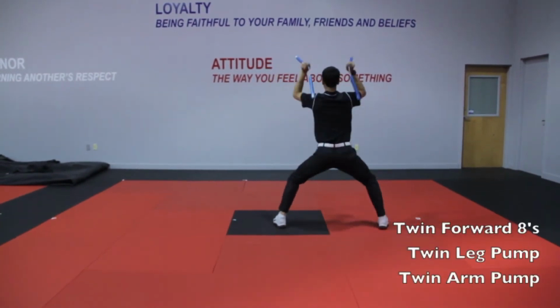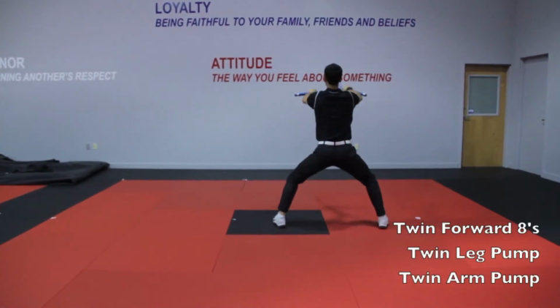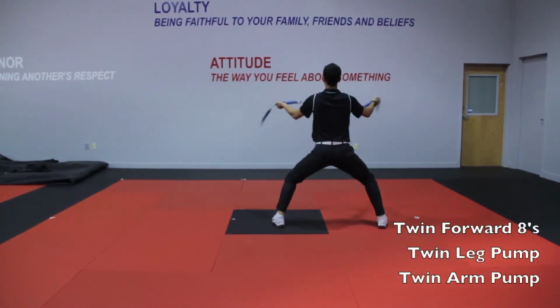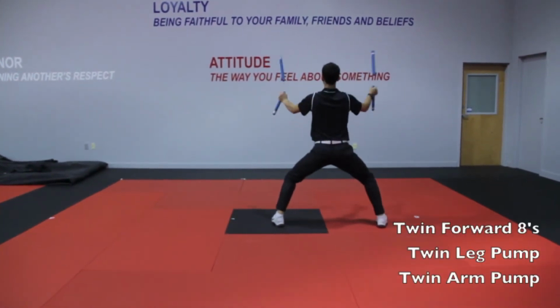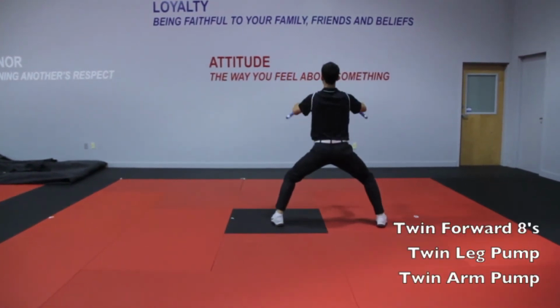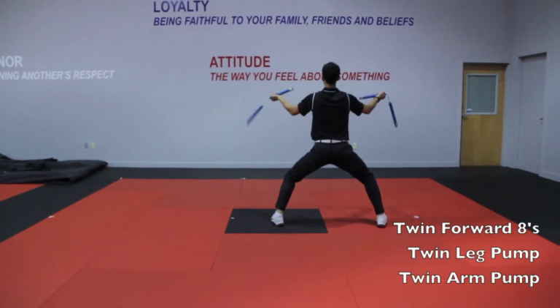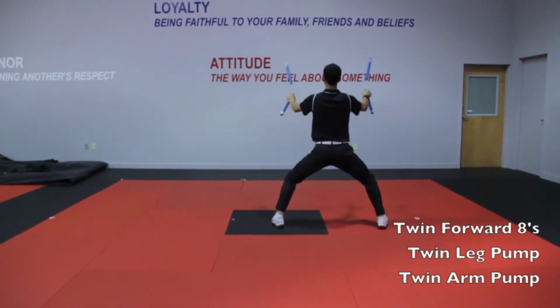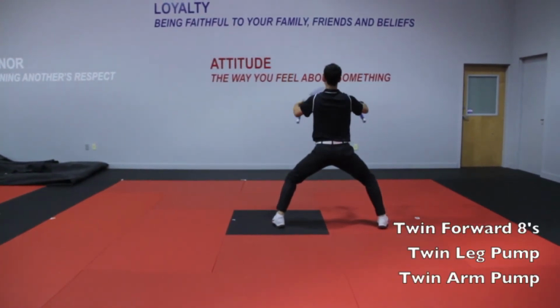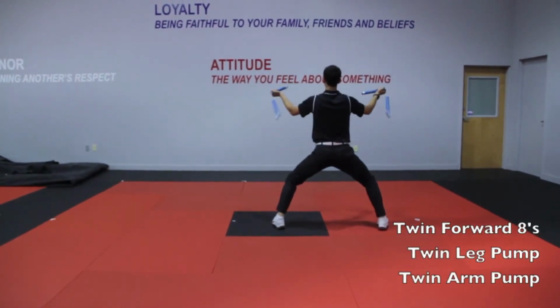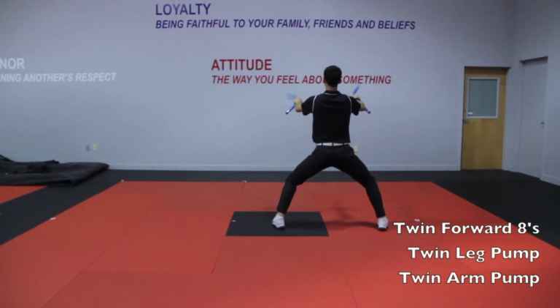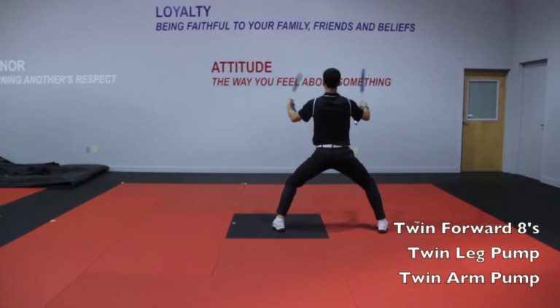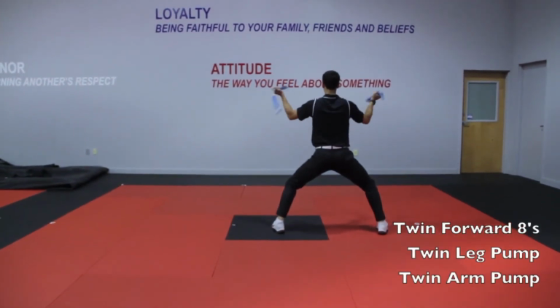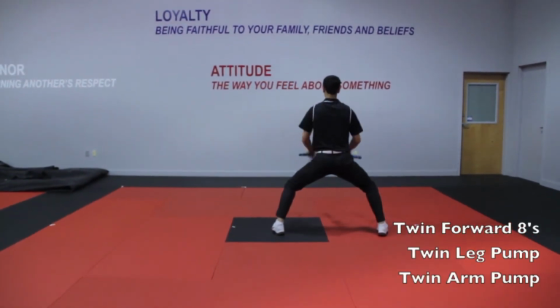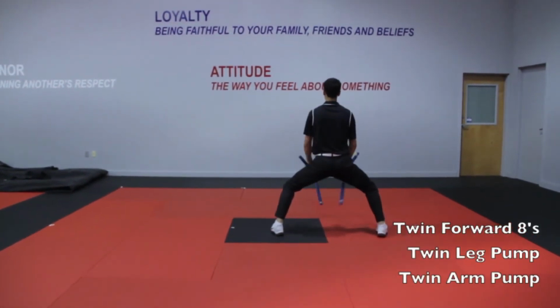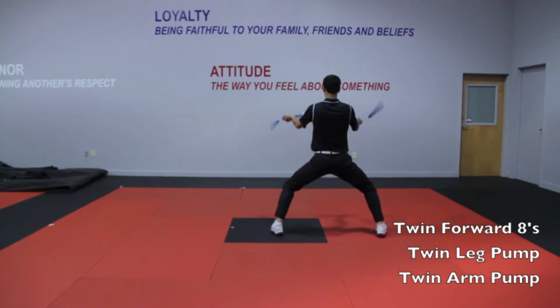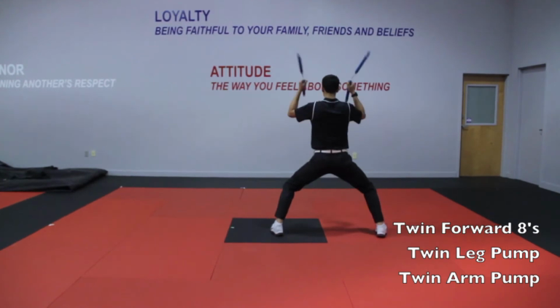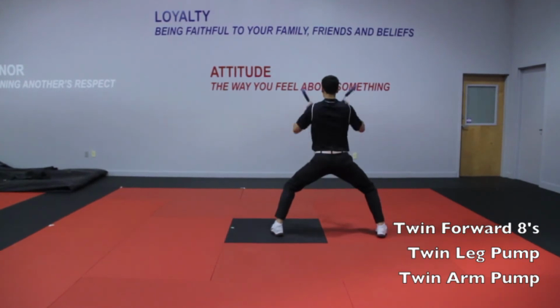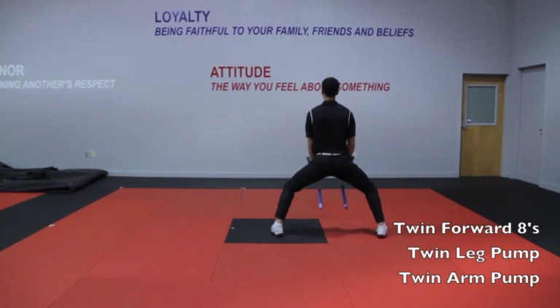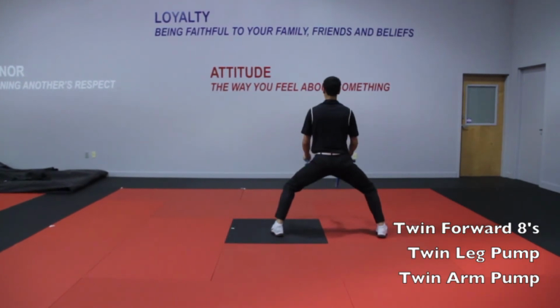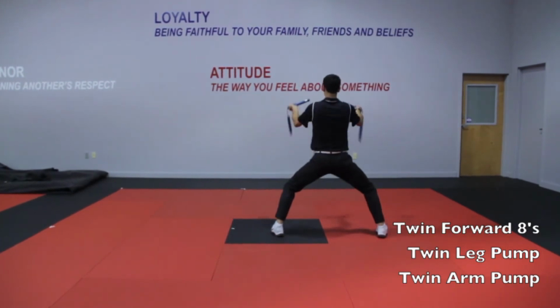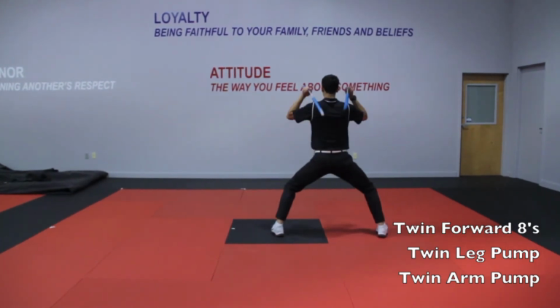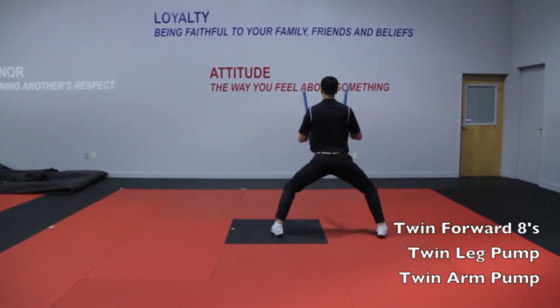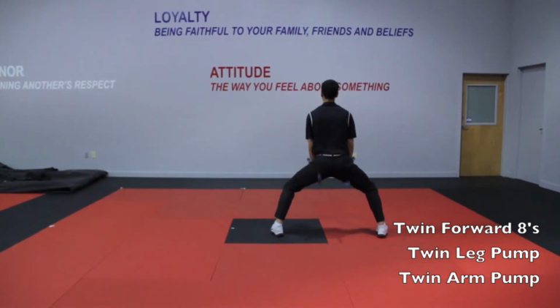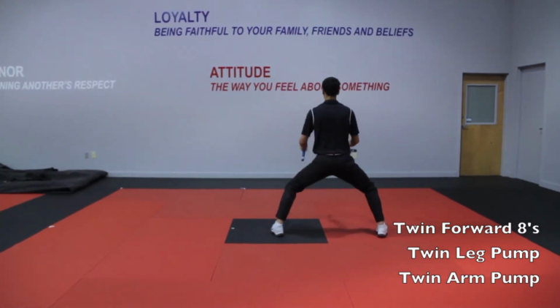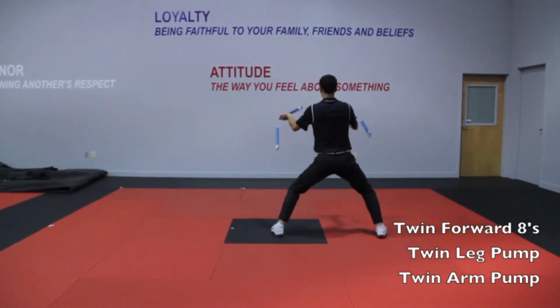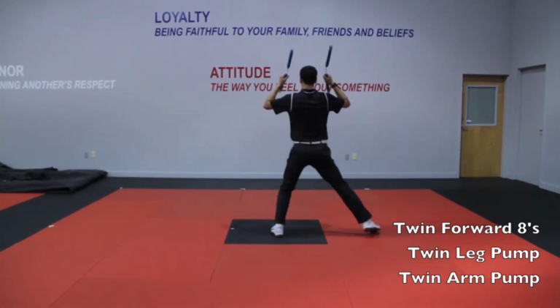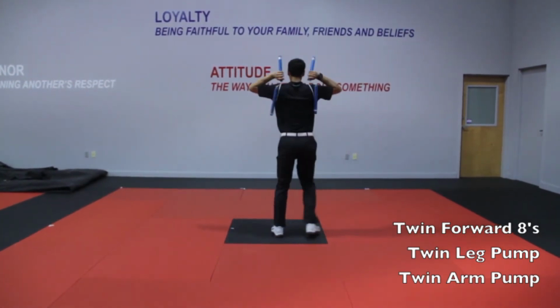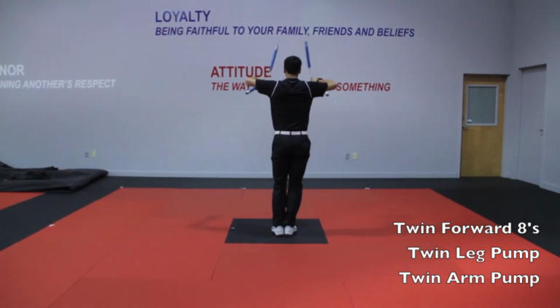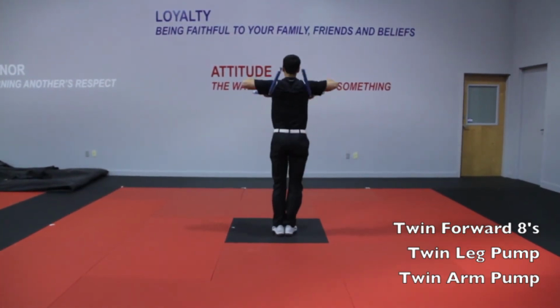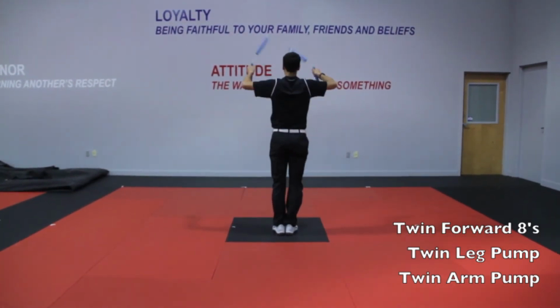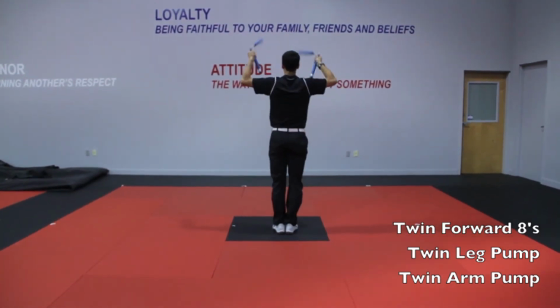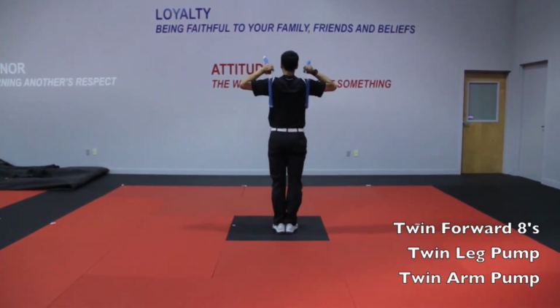Twin forward figure eight. Three twin leg pump. Three twin arm pump.